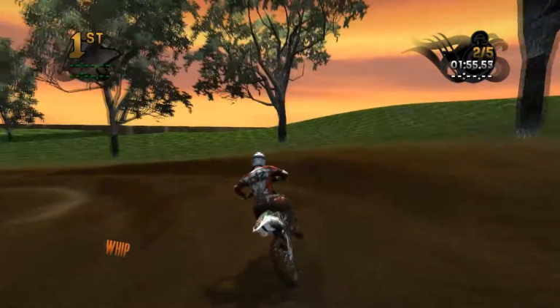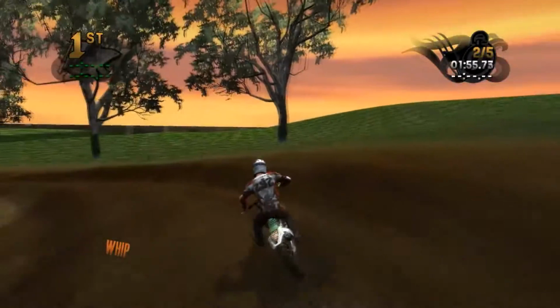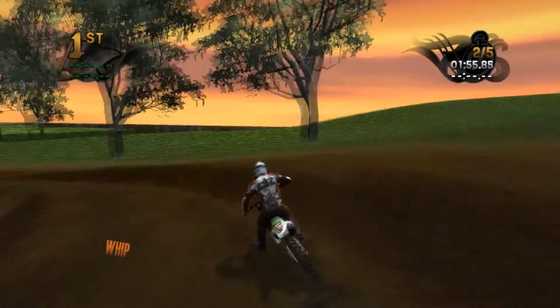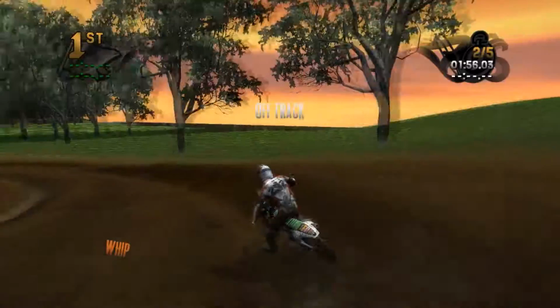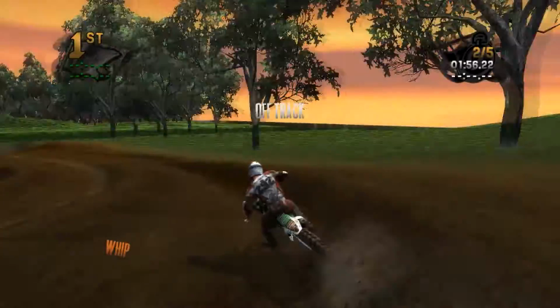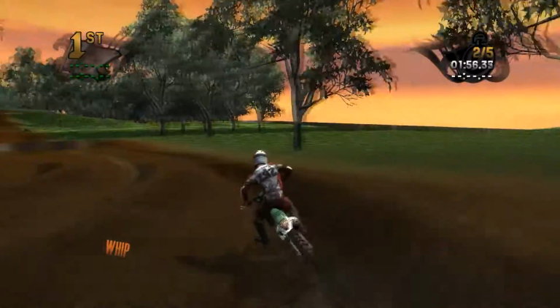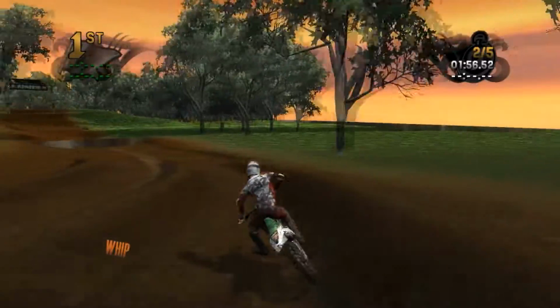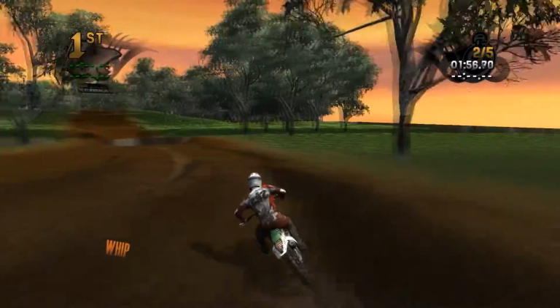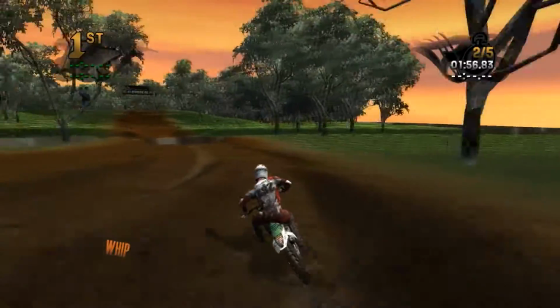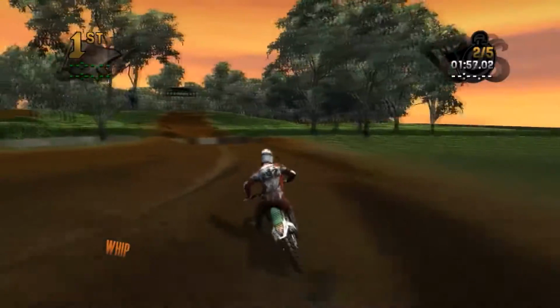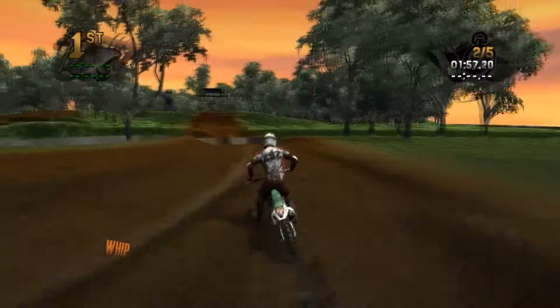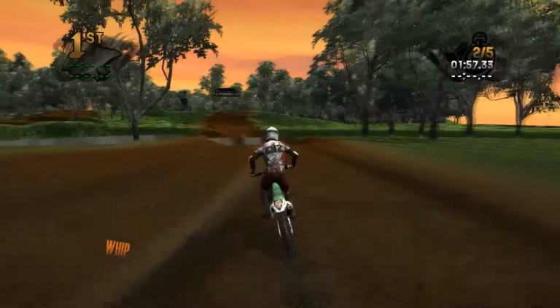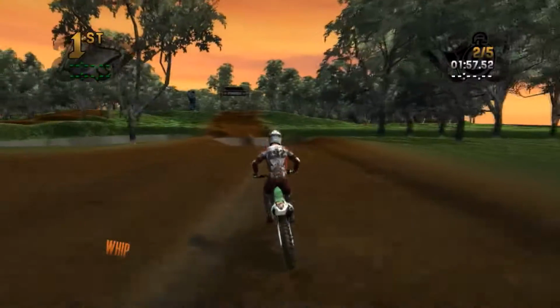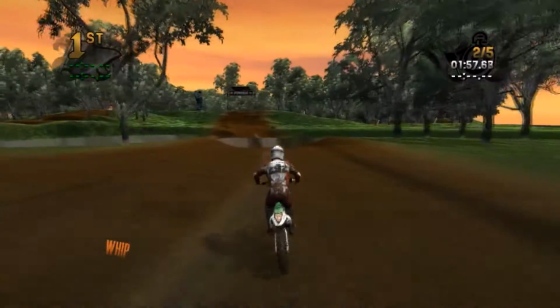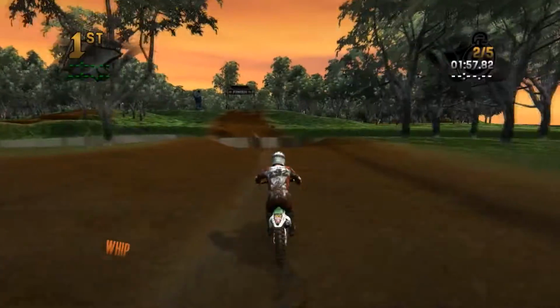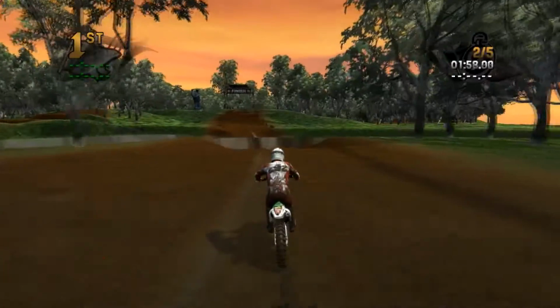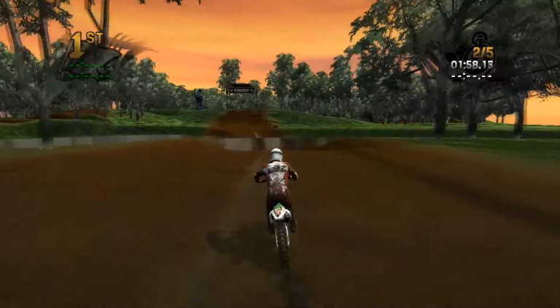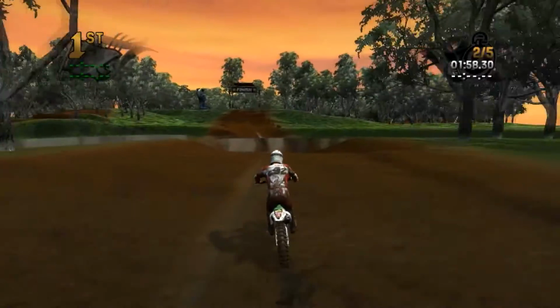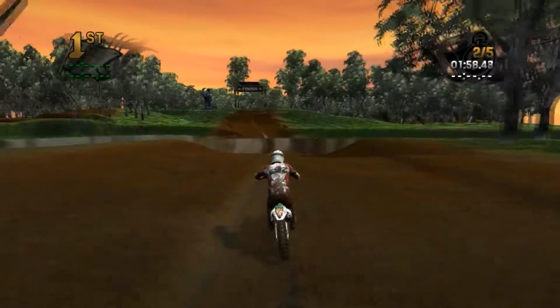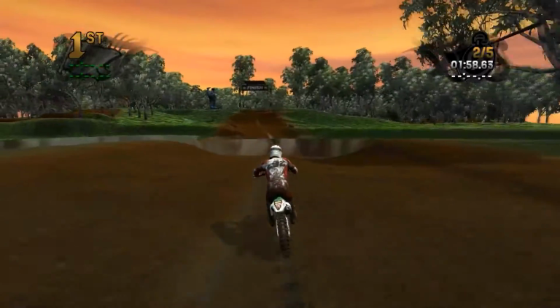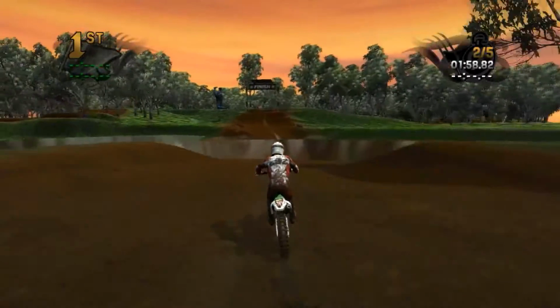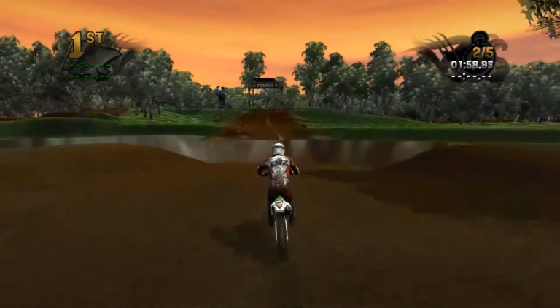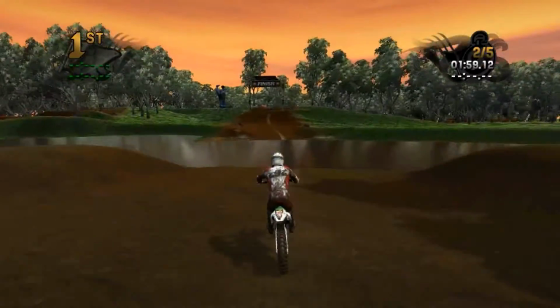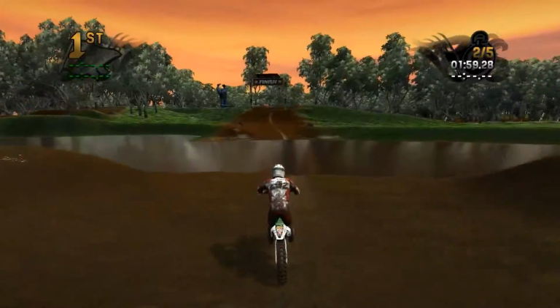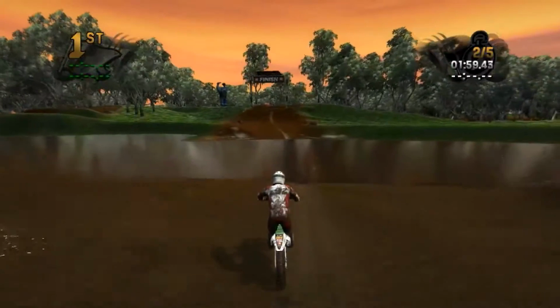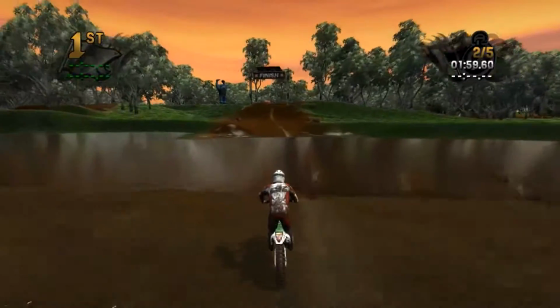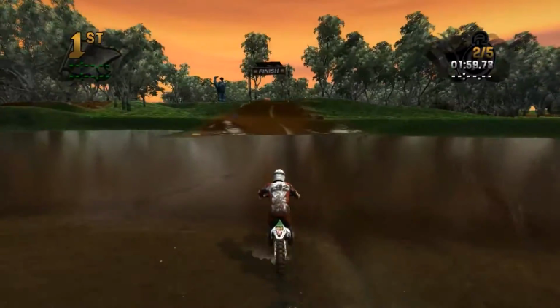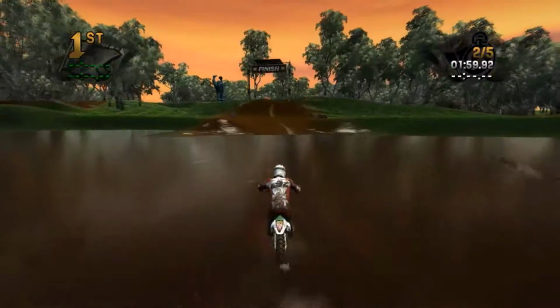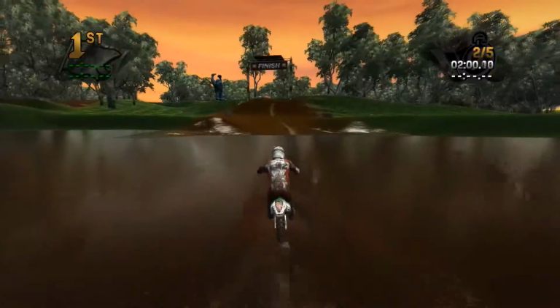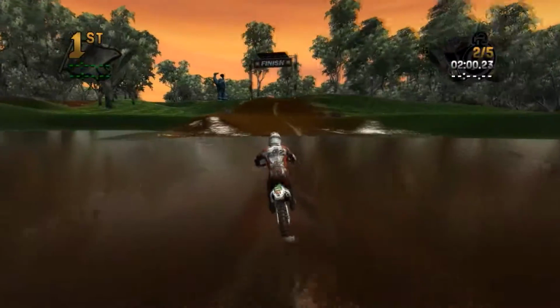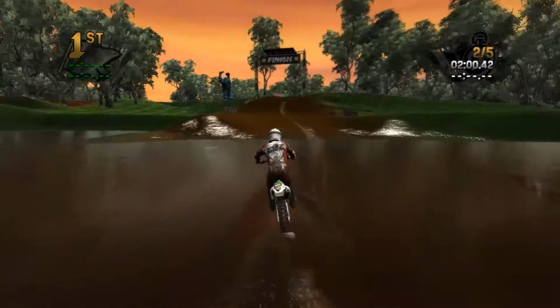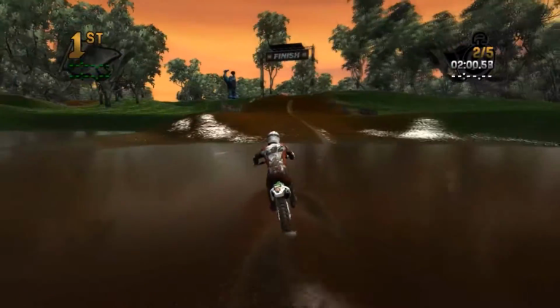I like how these ruts are here — if we could have those ruts almost along the whole track, that'd be sick.